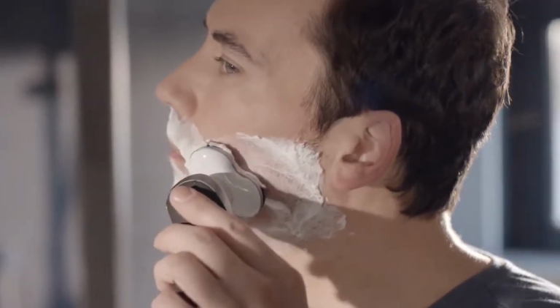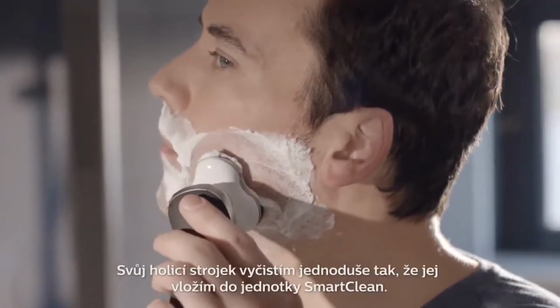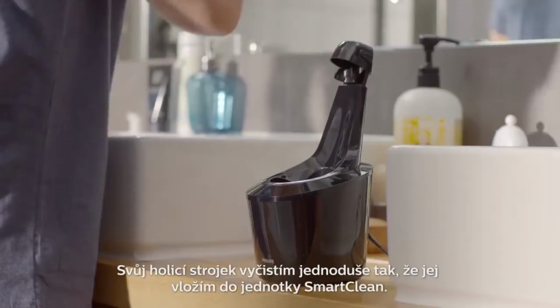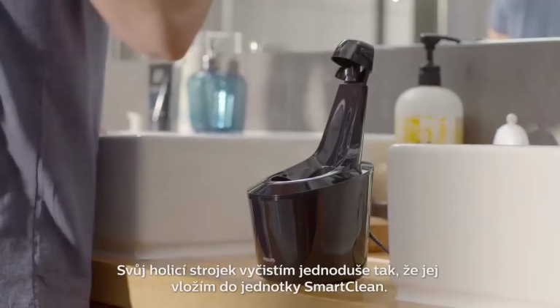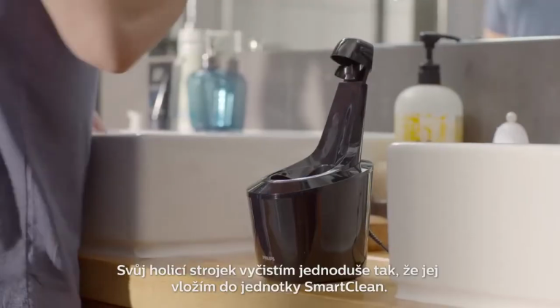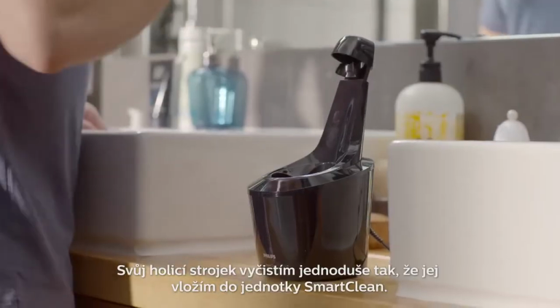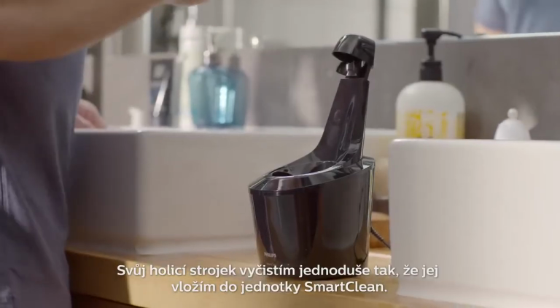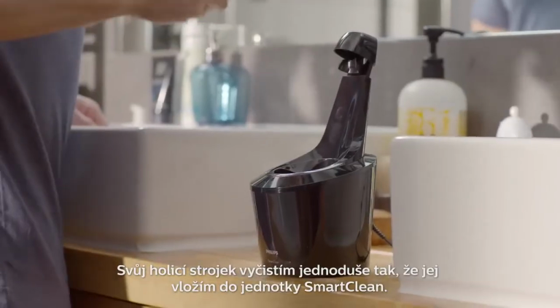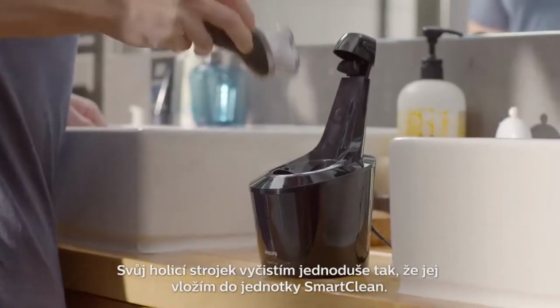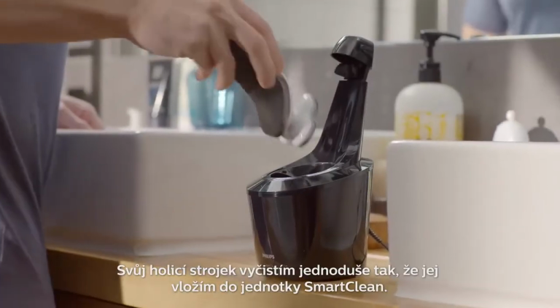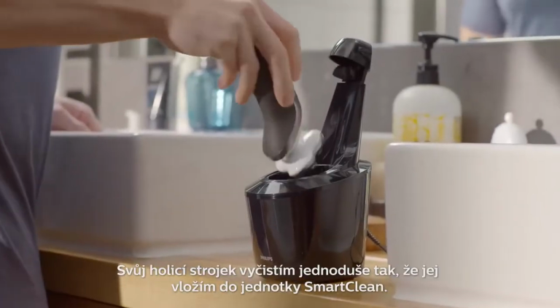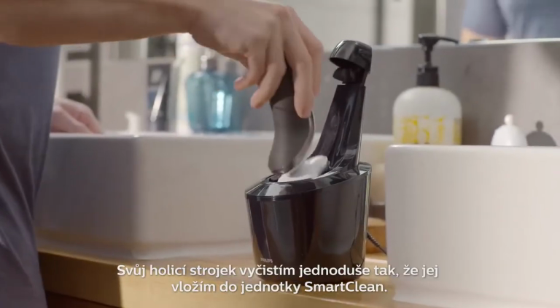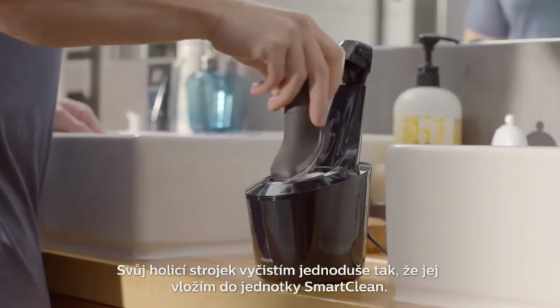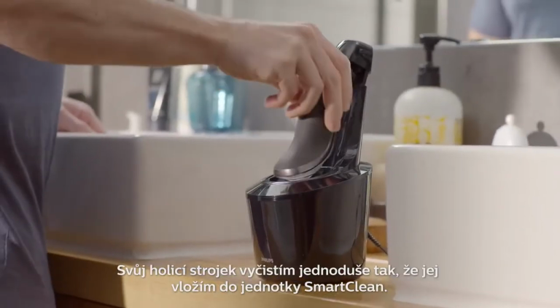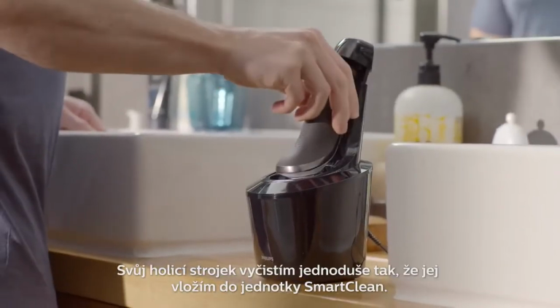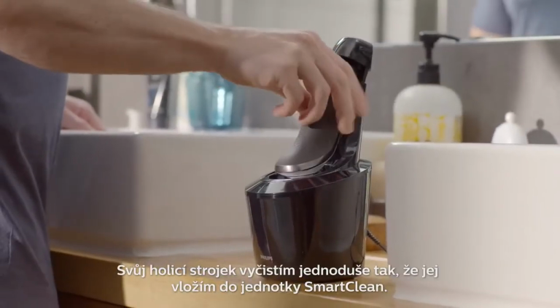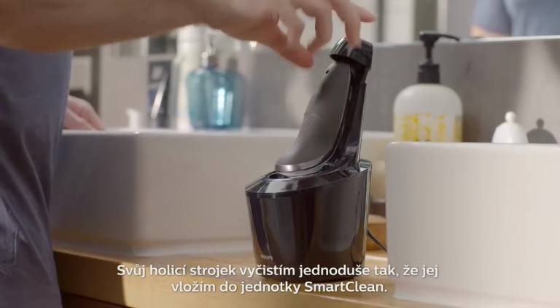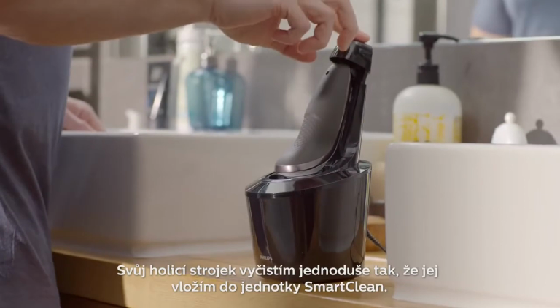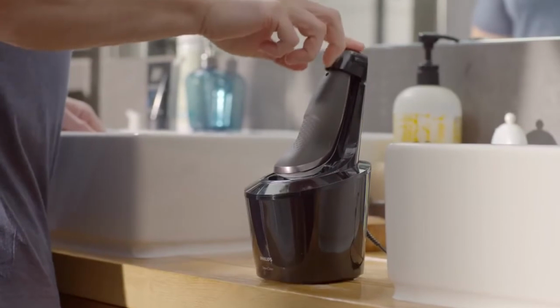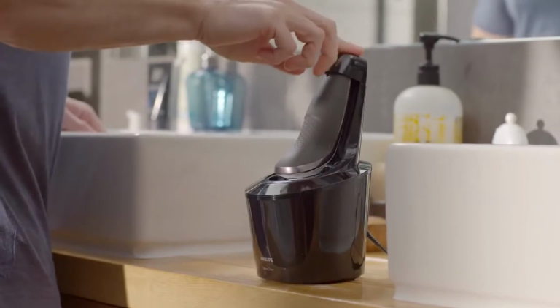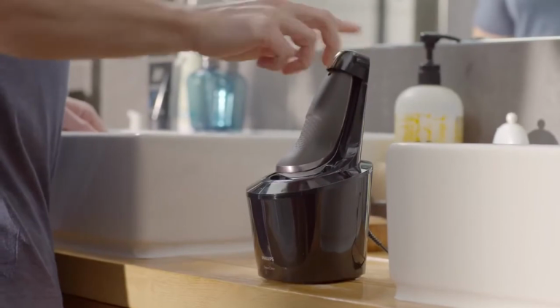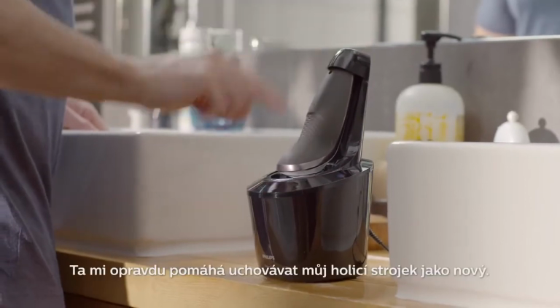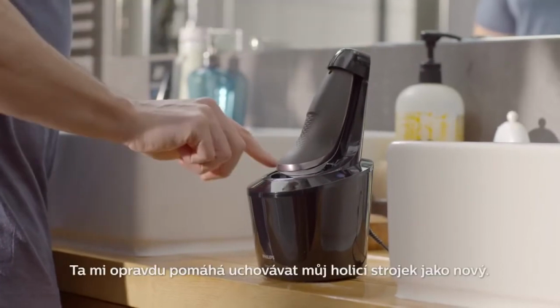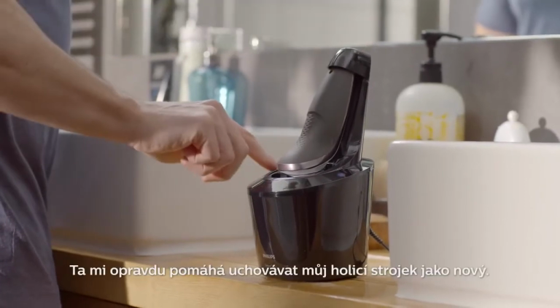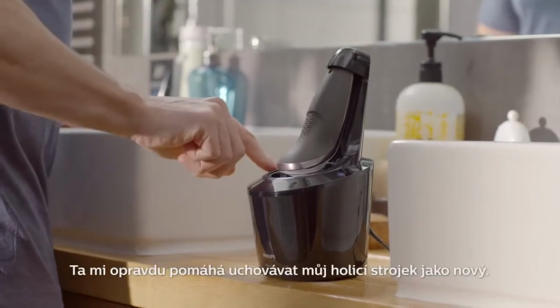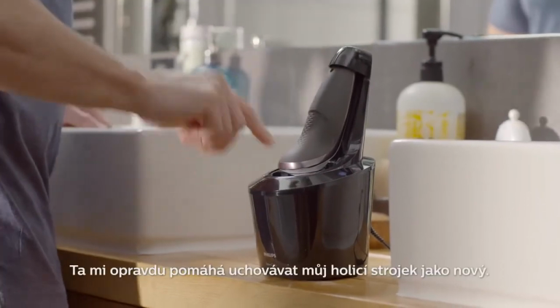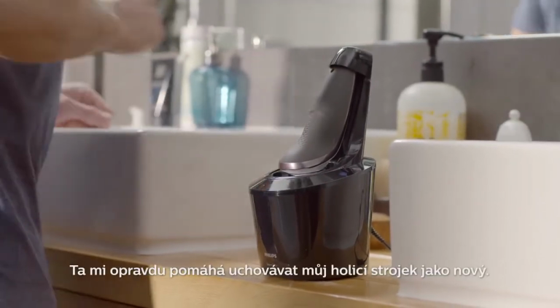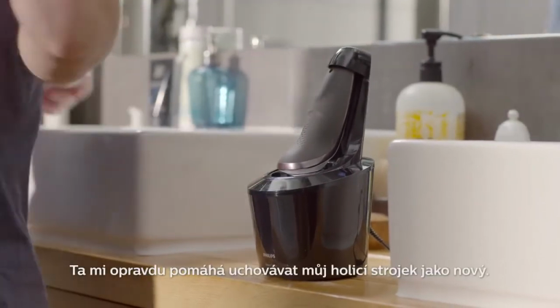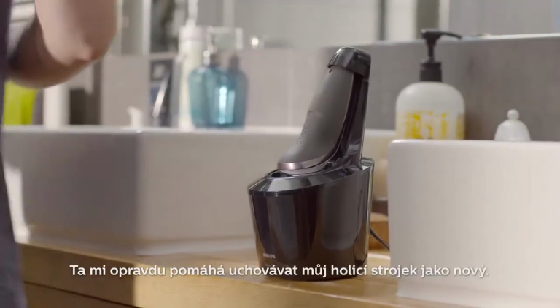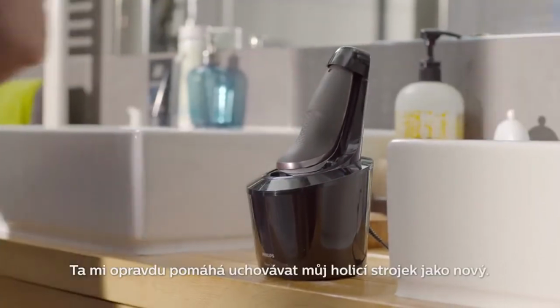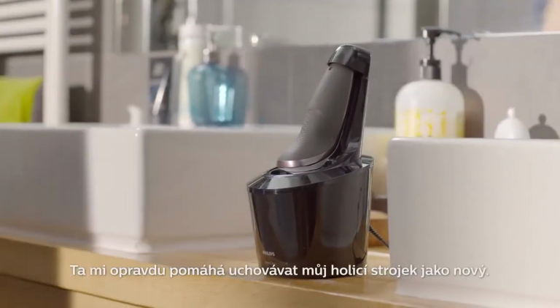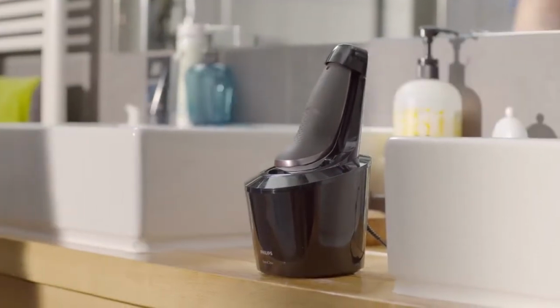To clean my shaver, all I do is pop it into this smart clean unit. It really helps to keep my shaver like new.